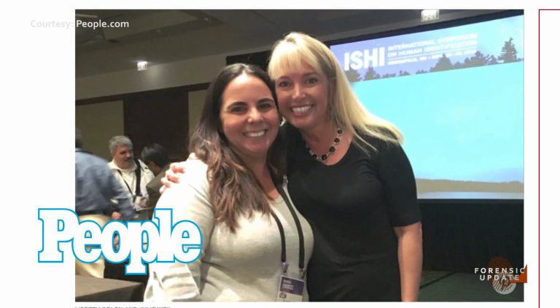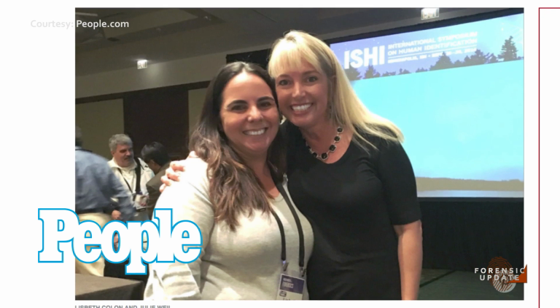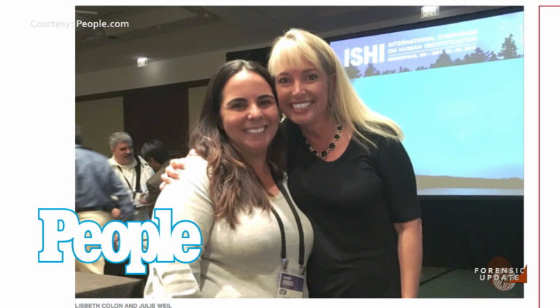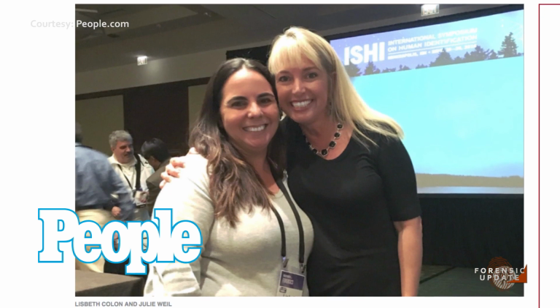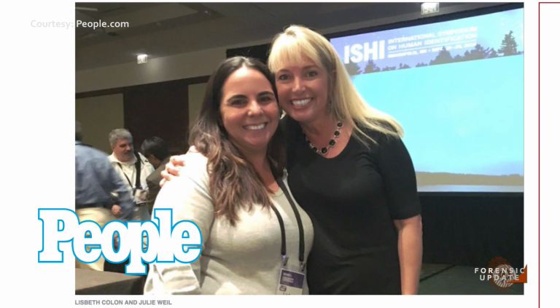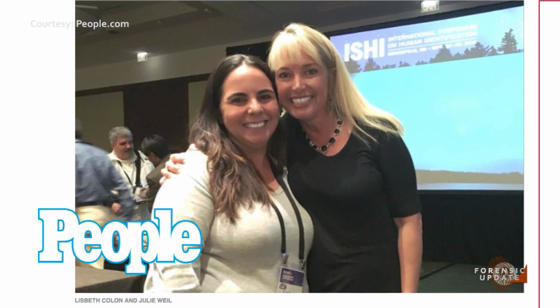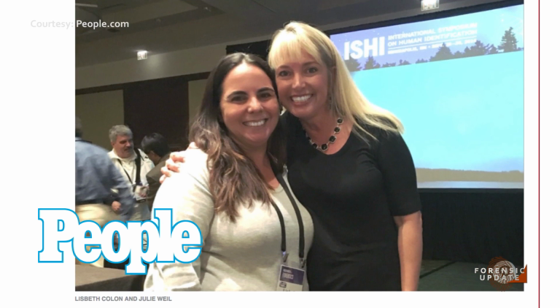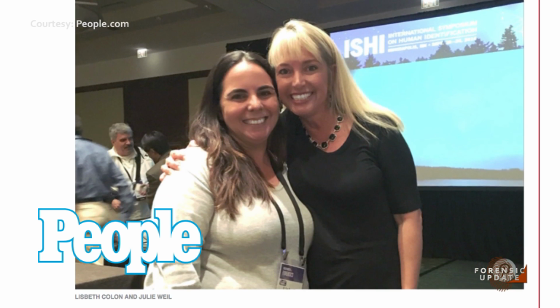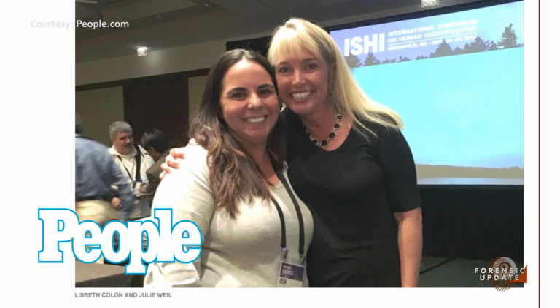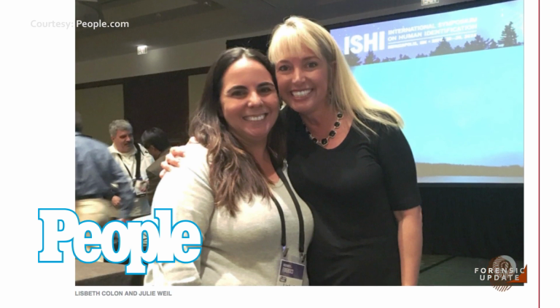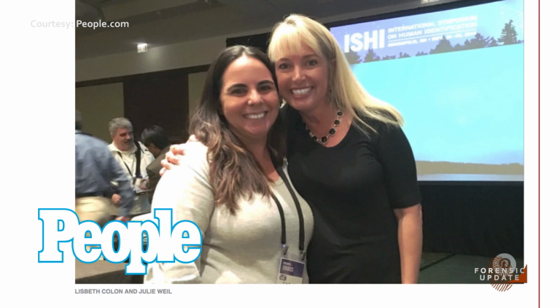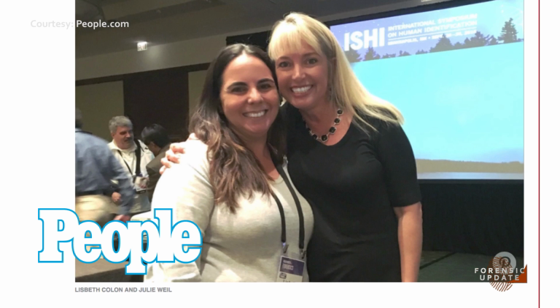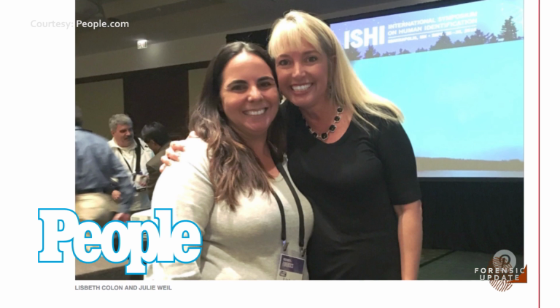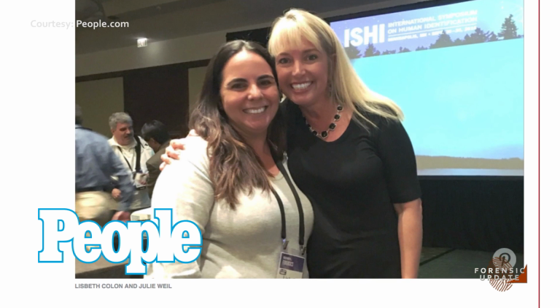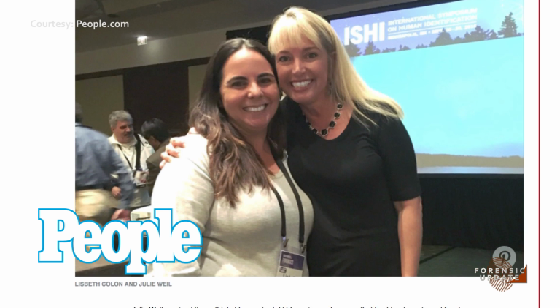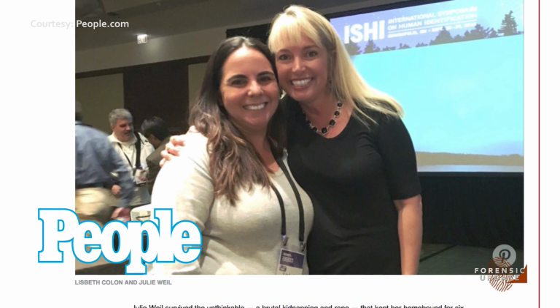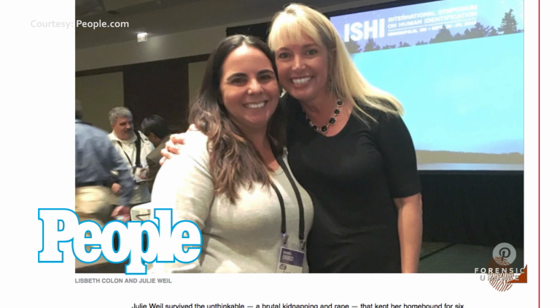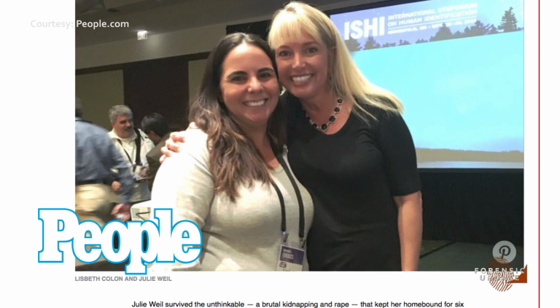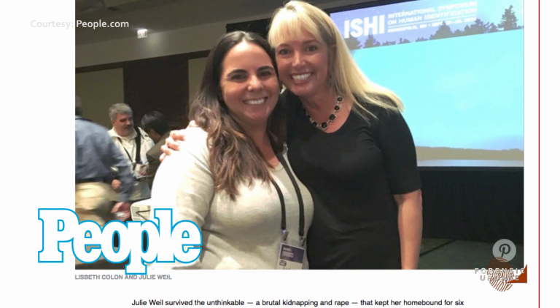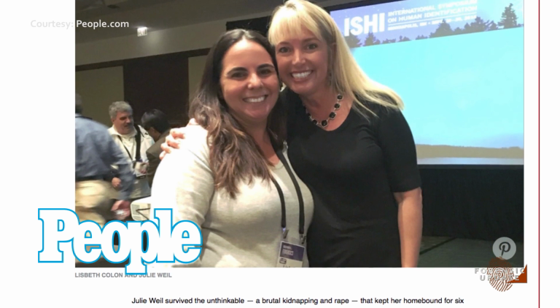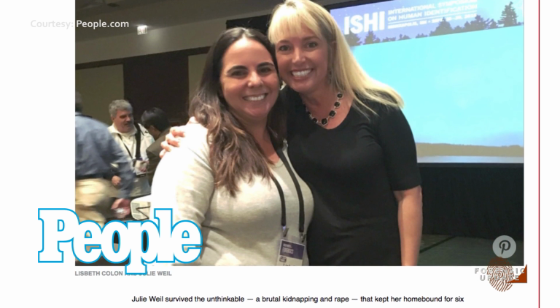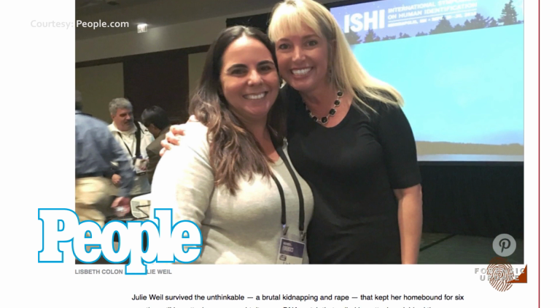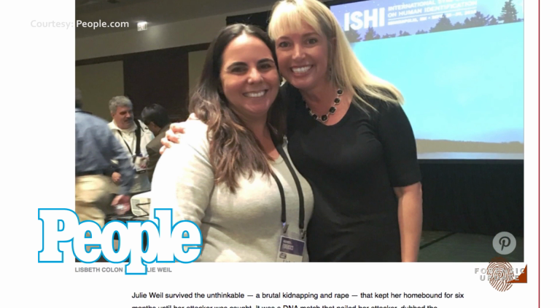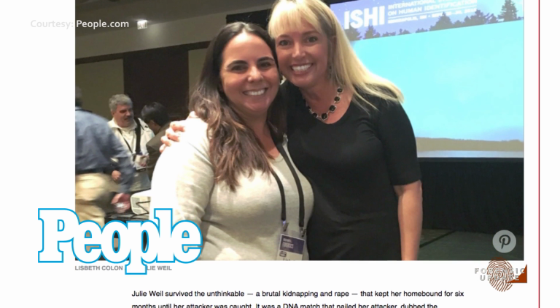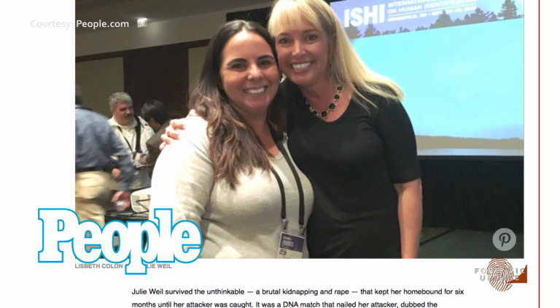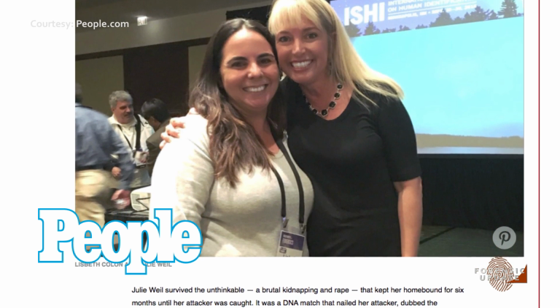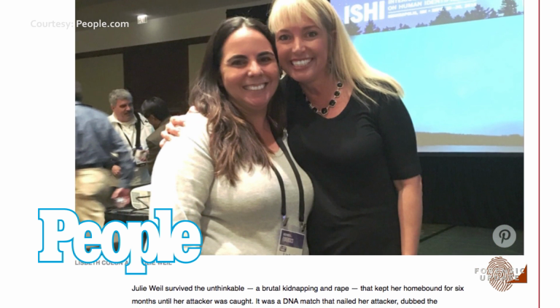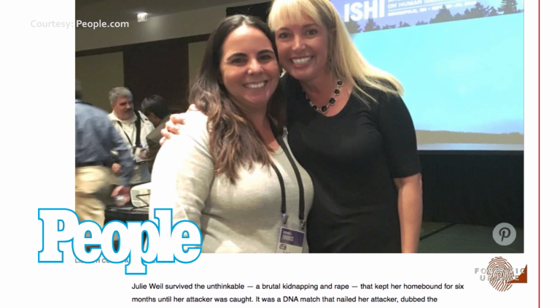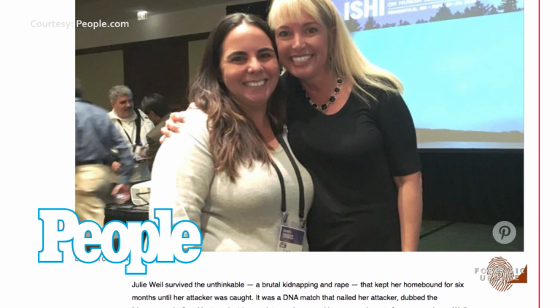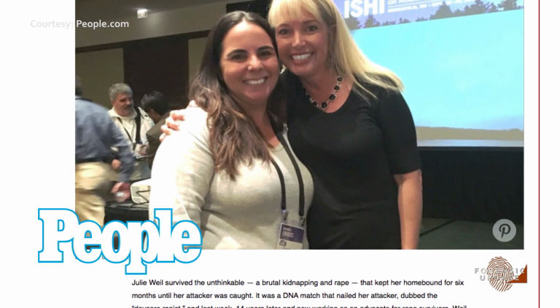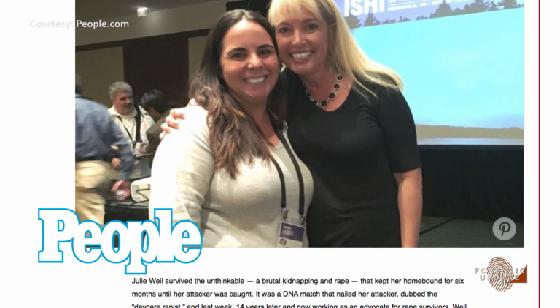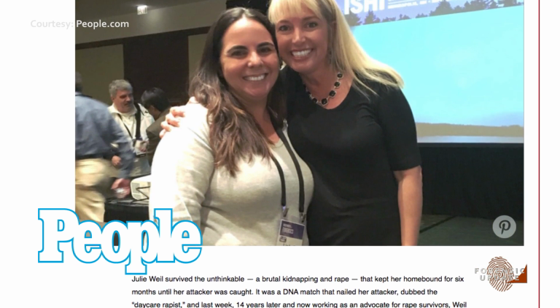This amazing story has been published by People magazine. Be sure to visit our website to get the link.